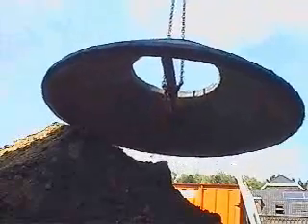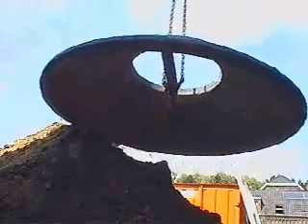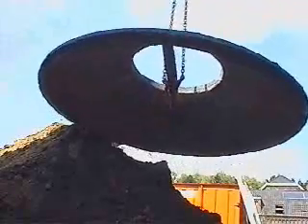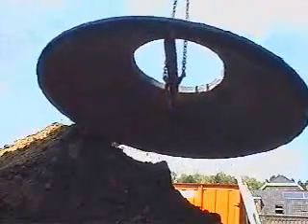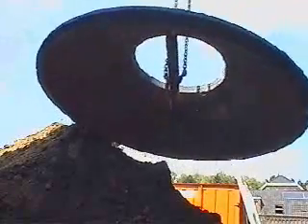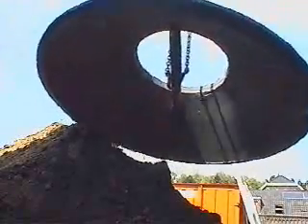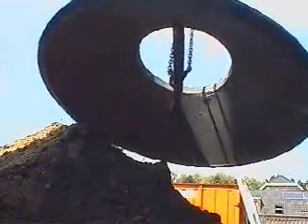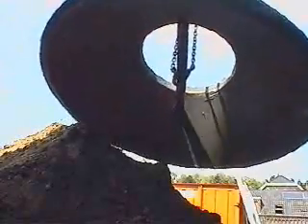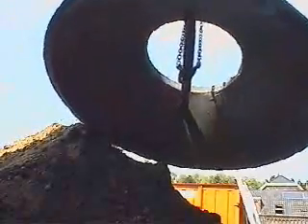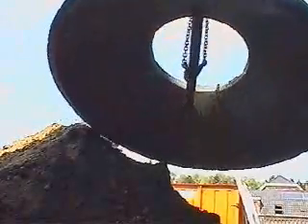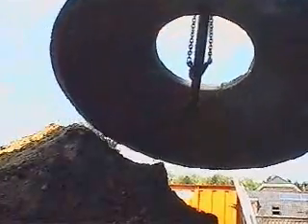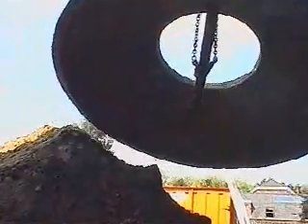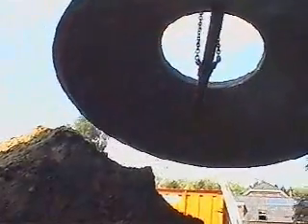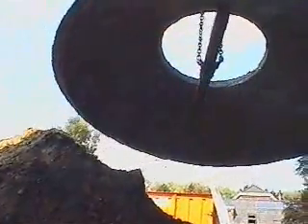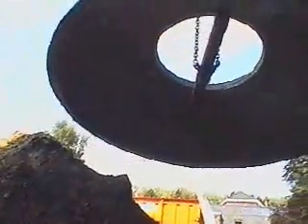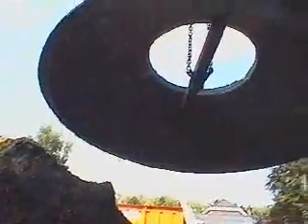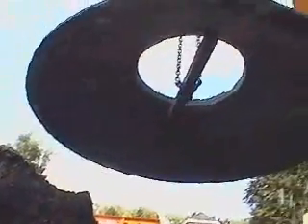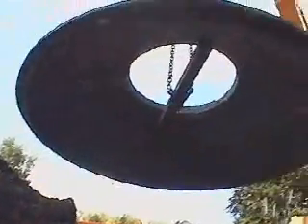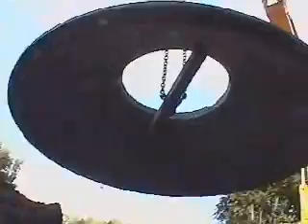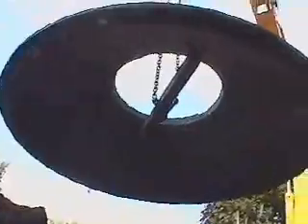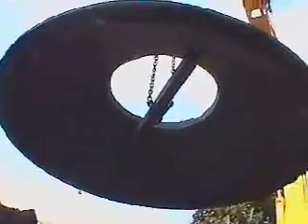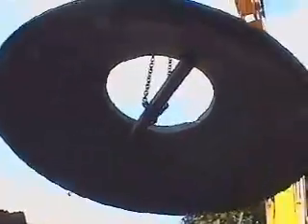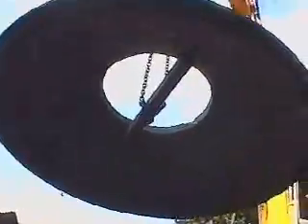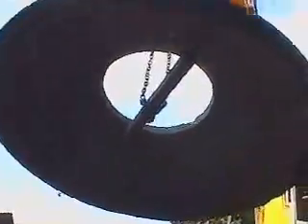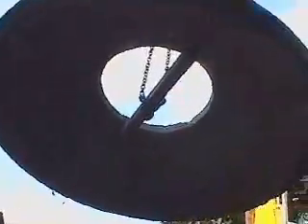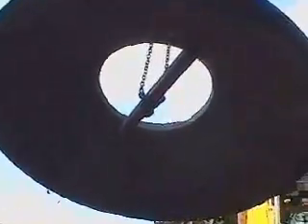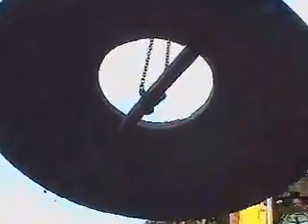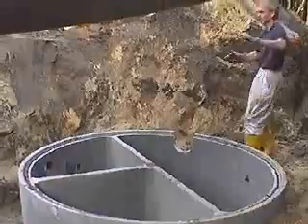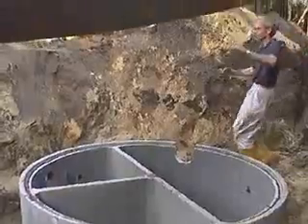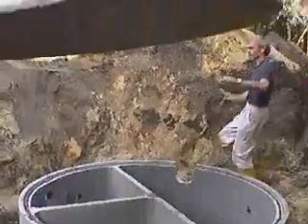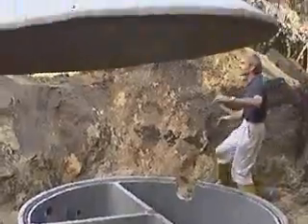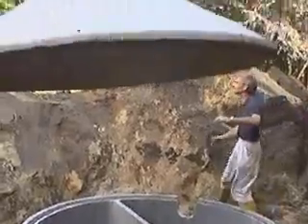Finally, the lid, with a sealable manhole, in order to be able to maintain the tank from above.